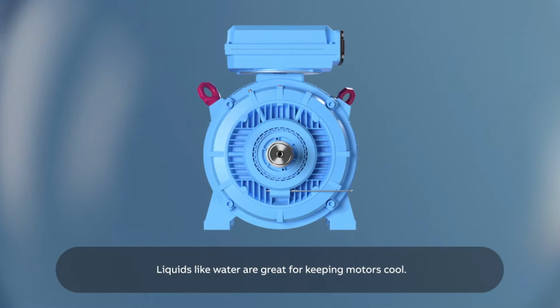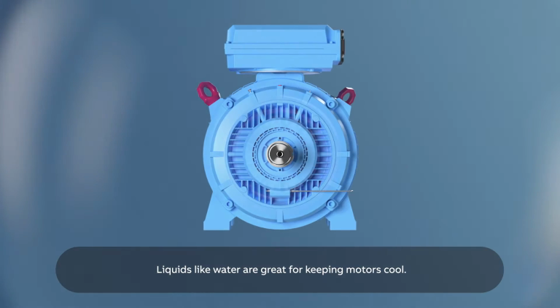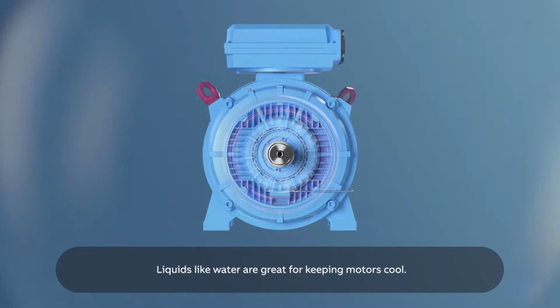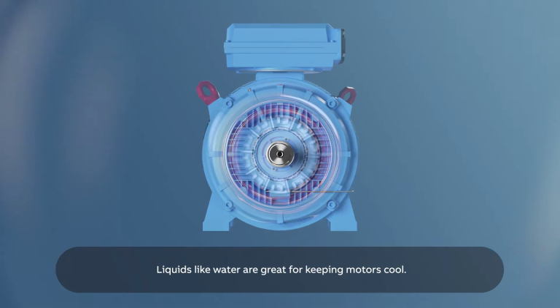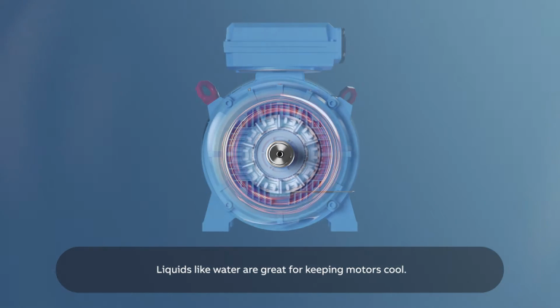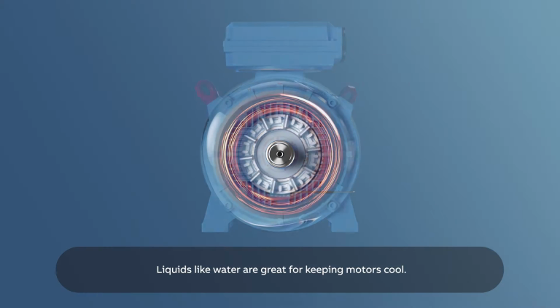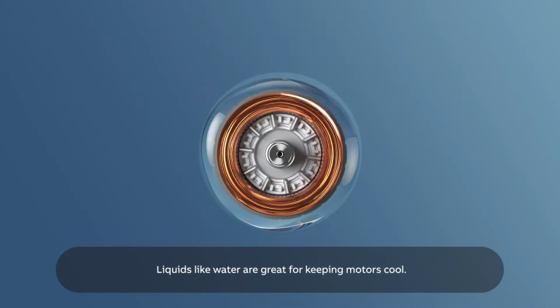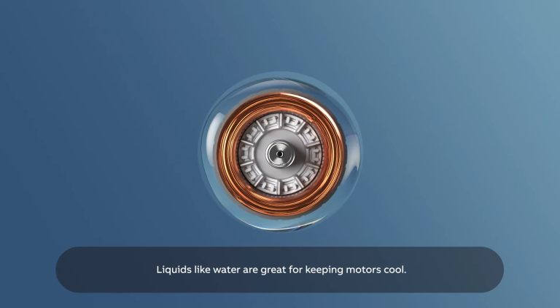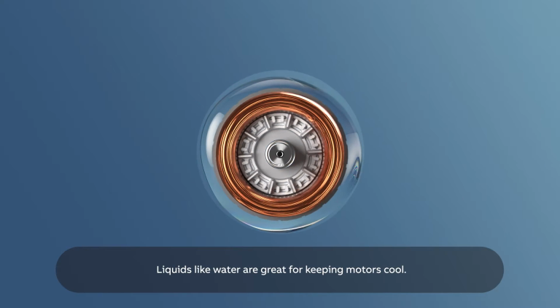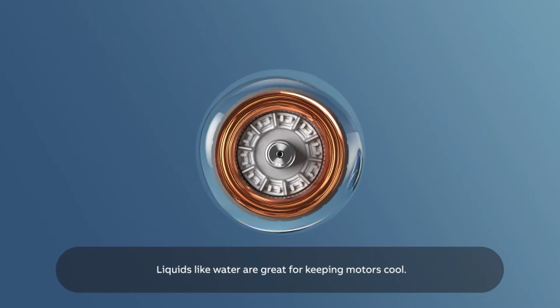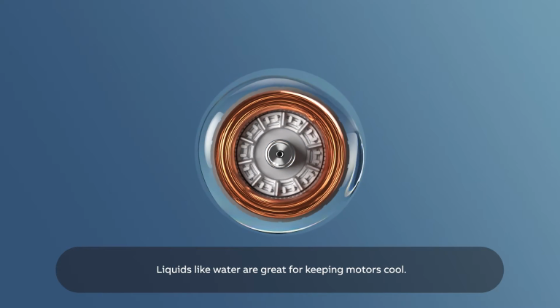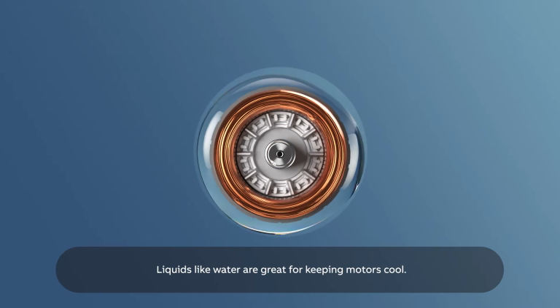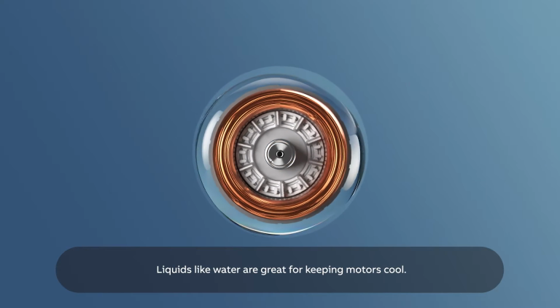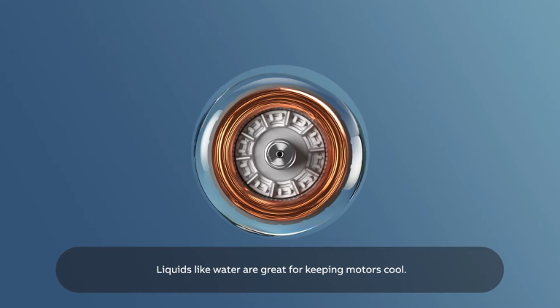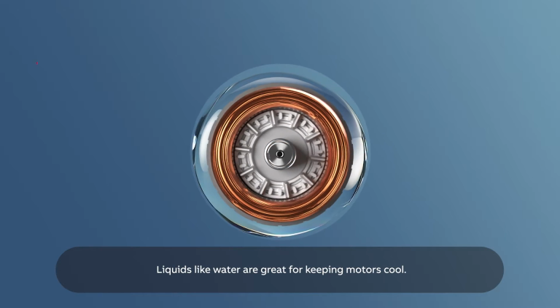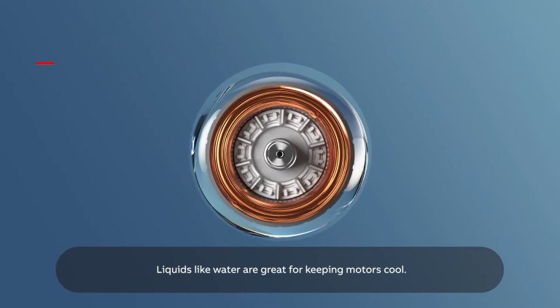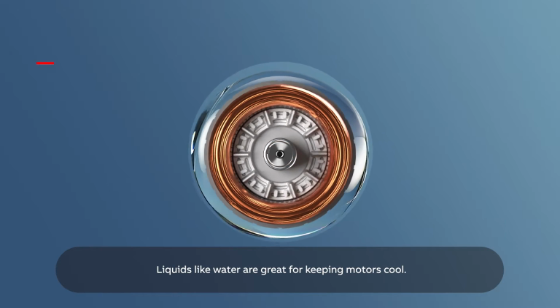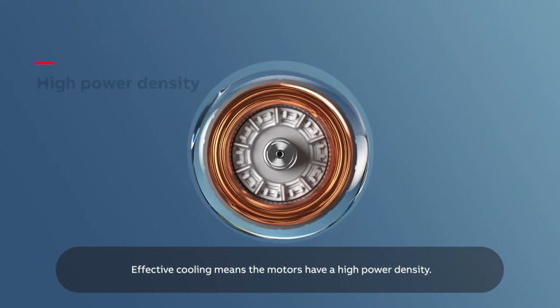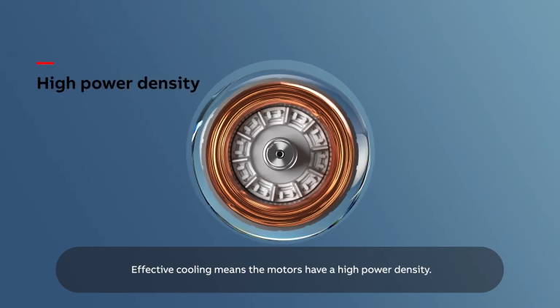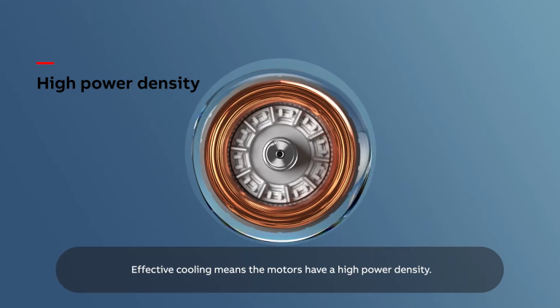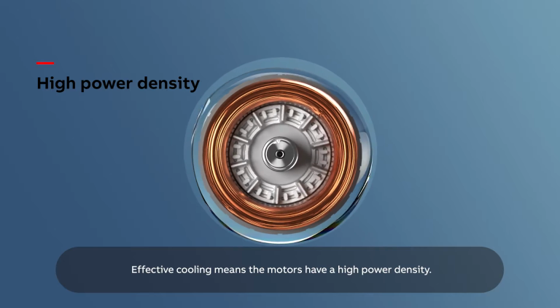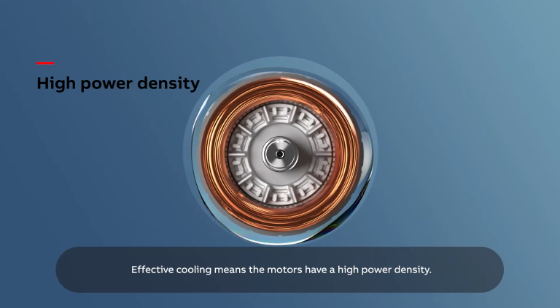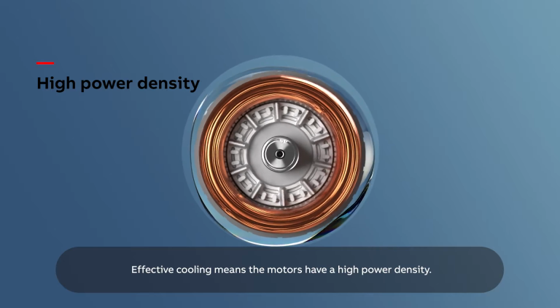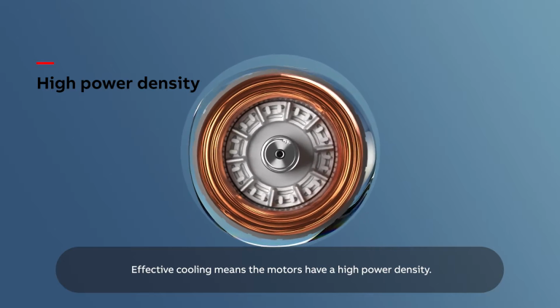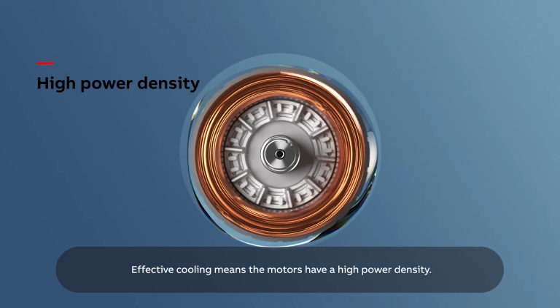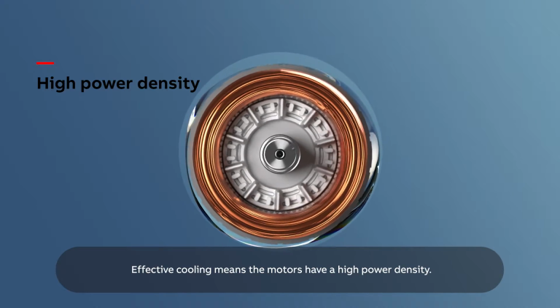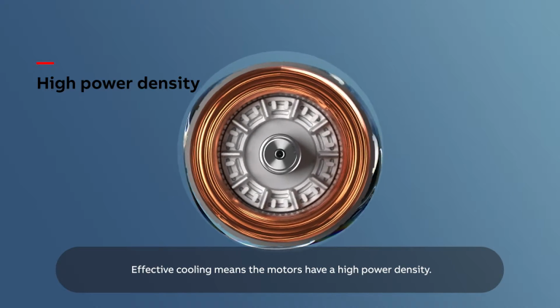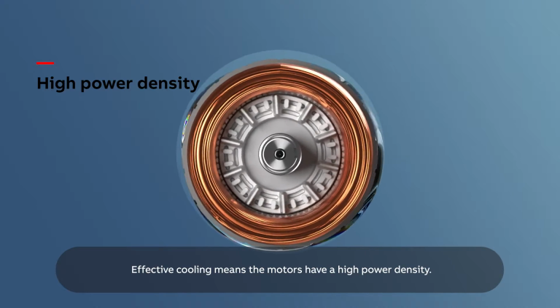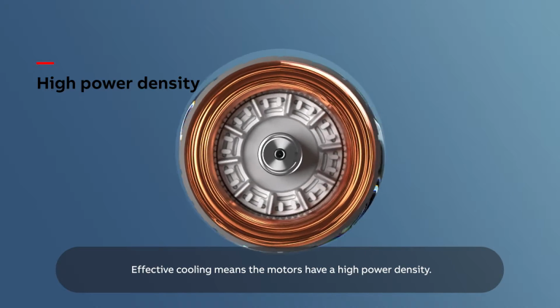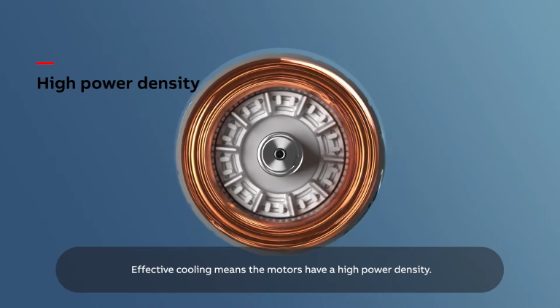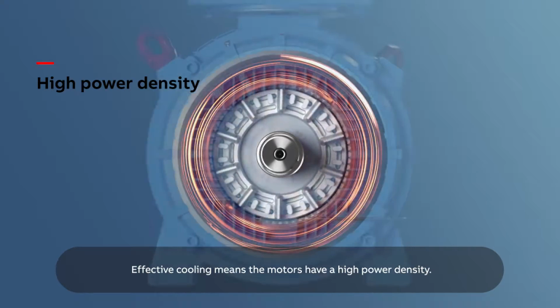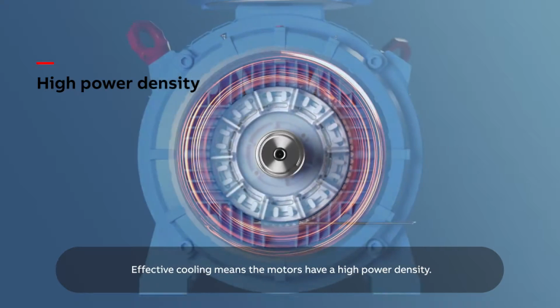Liquids like water are great for keeping motors cool. Effective cooling means the motors have a high power density.